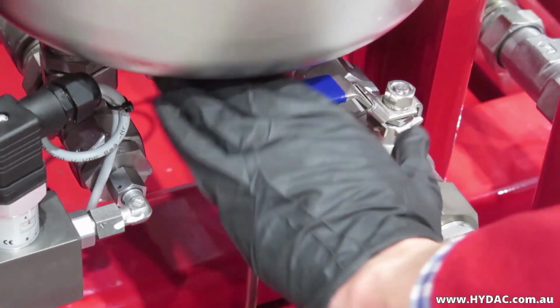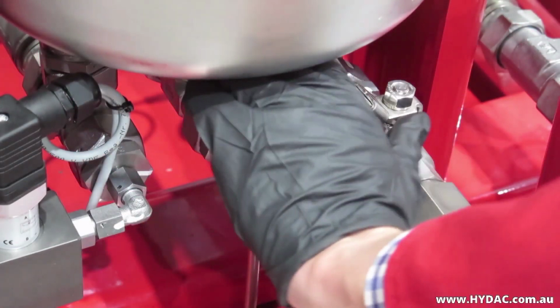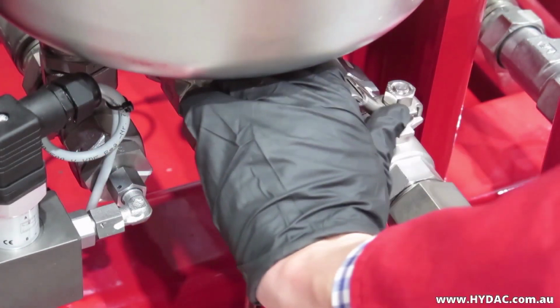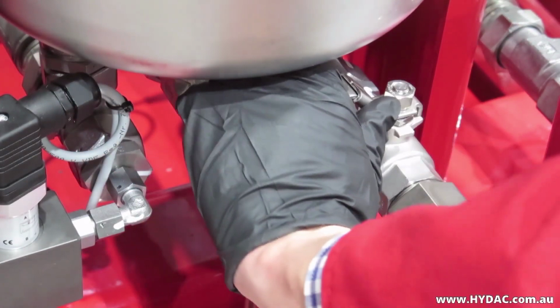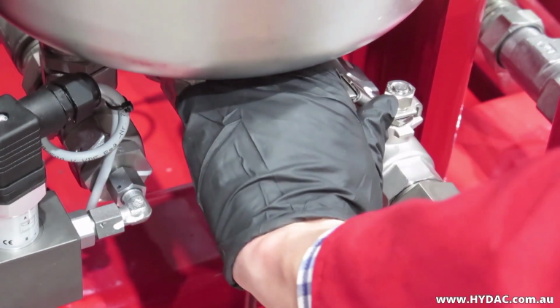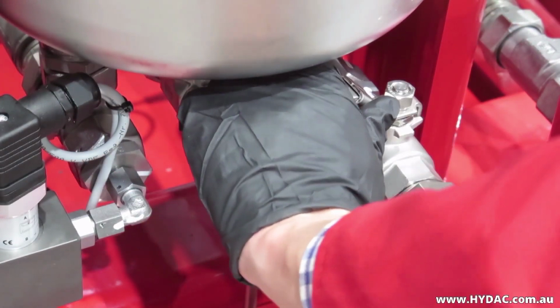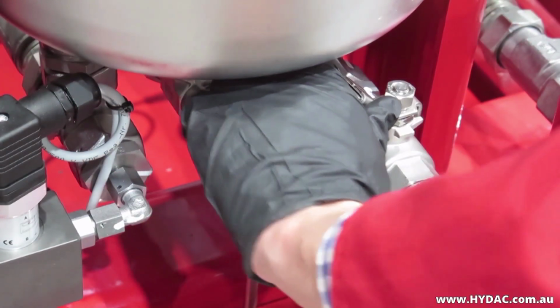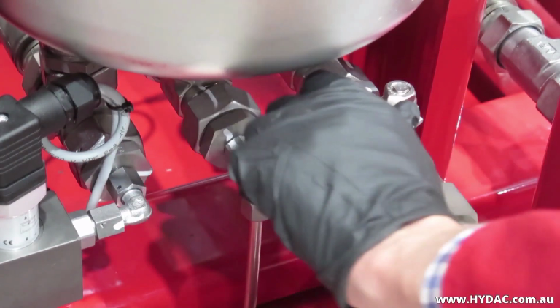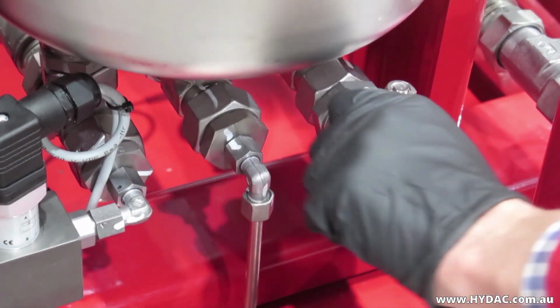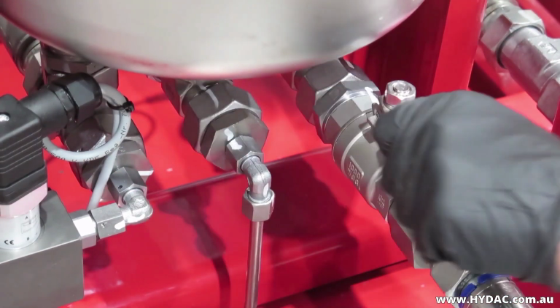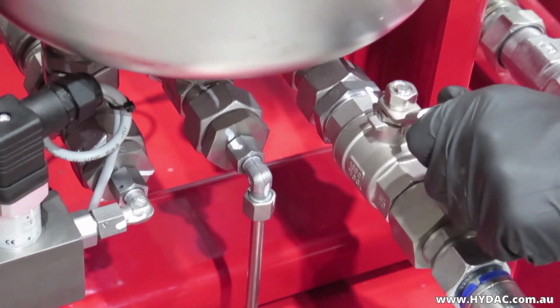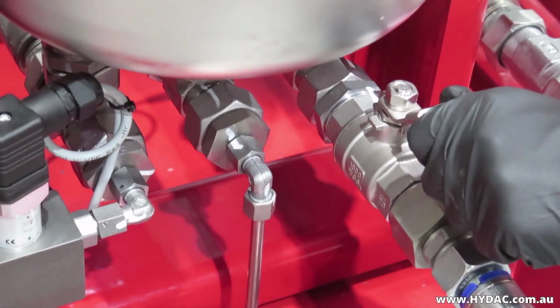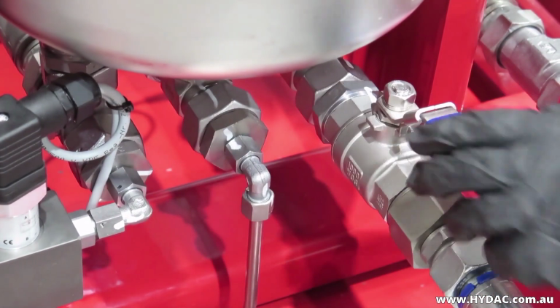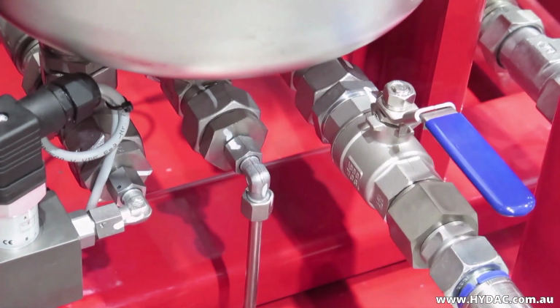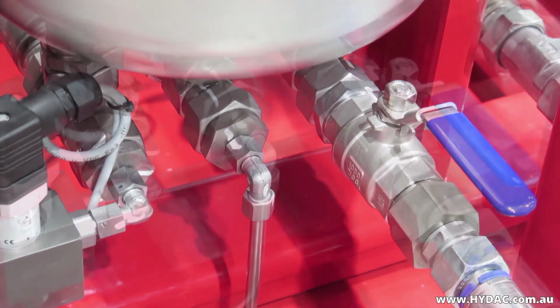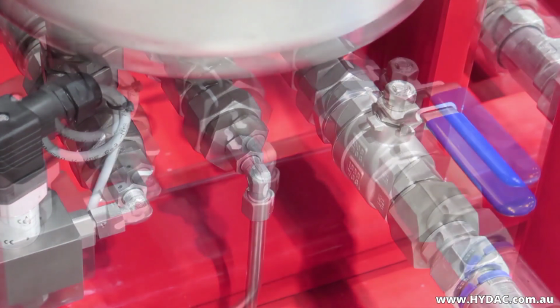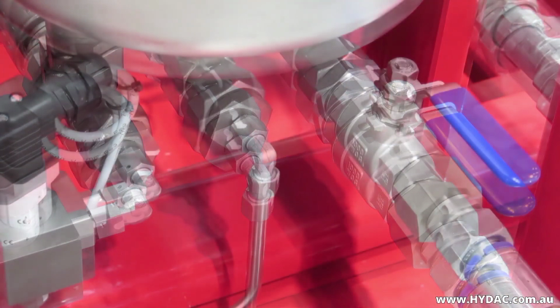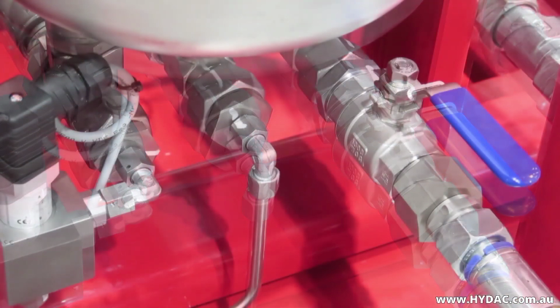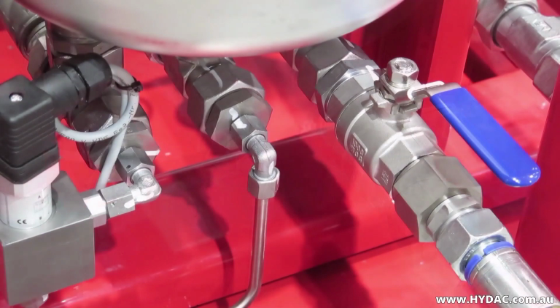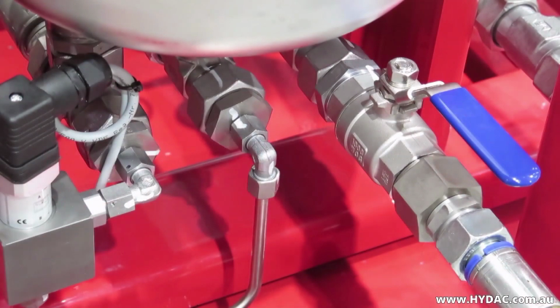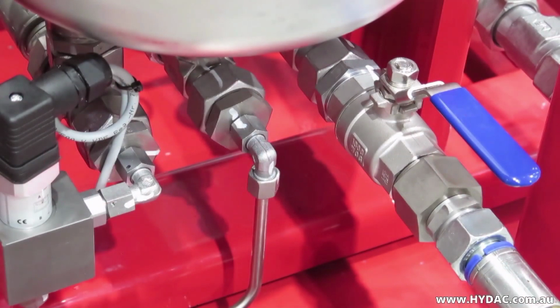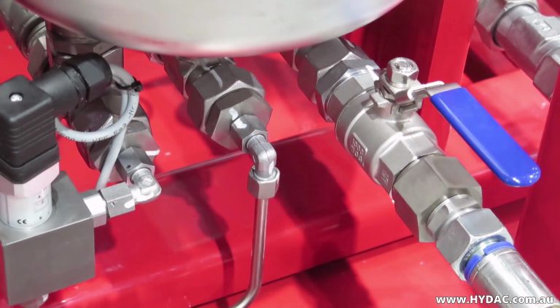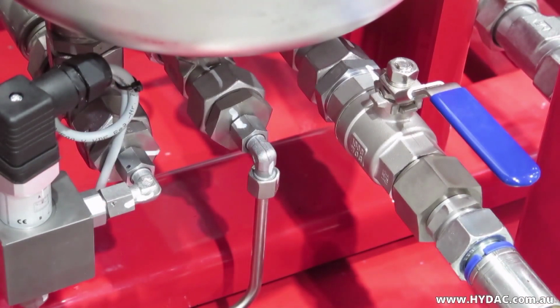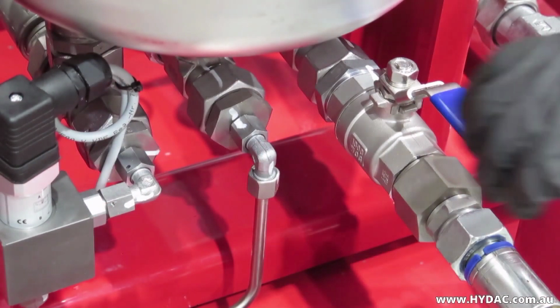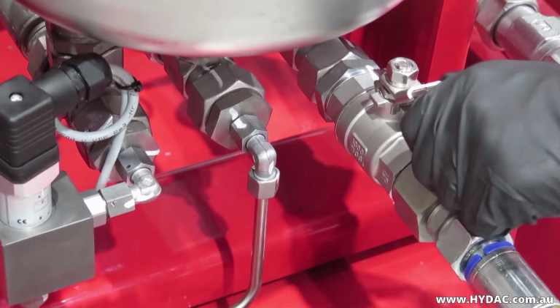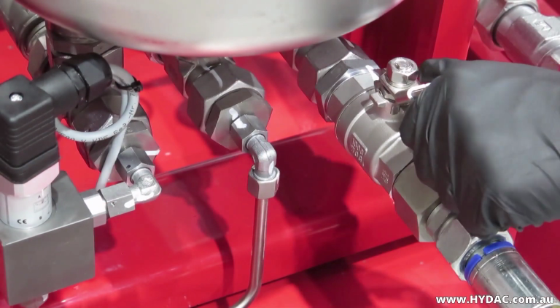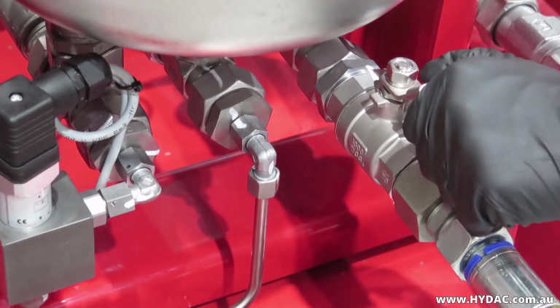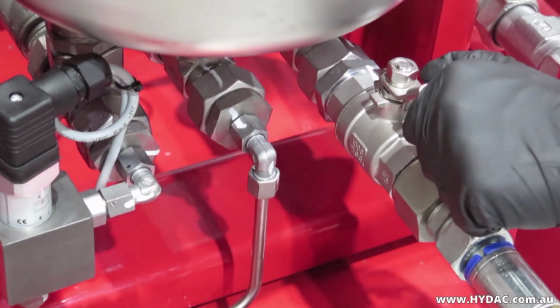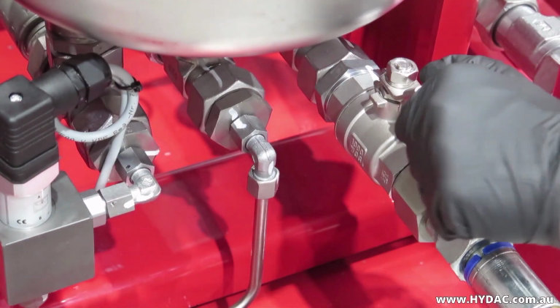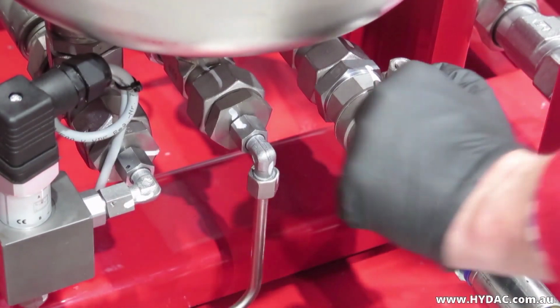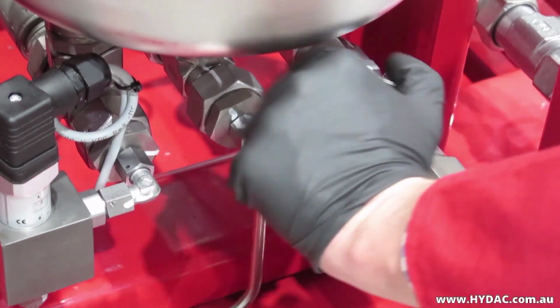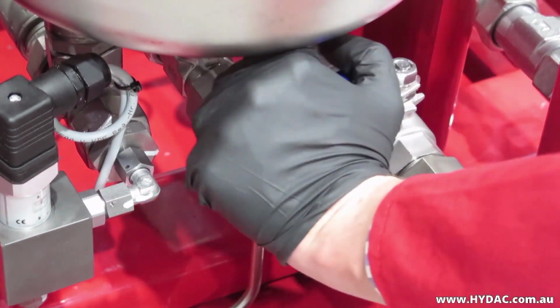Open the ball valve at the base and drain the oil. Close the ball valve once drained.